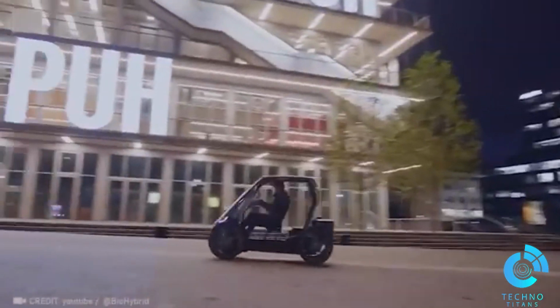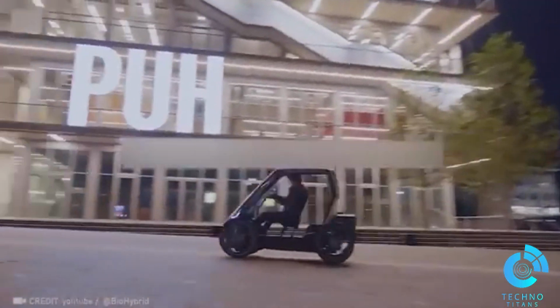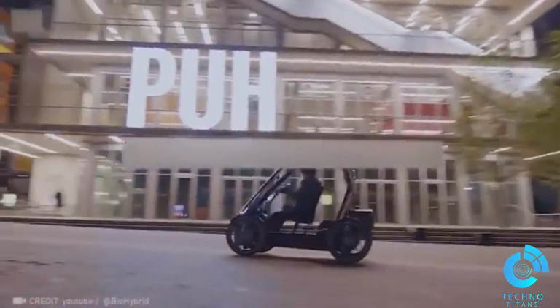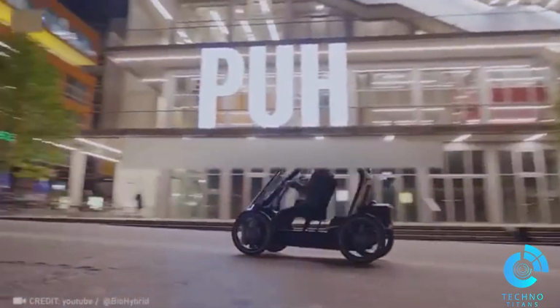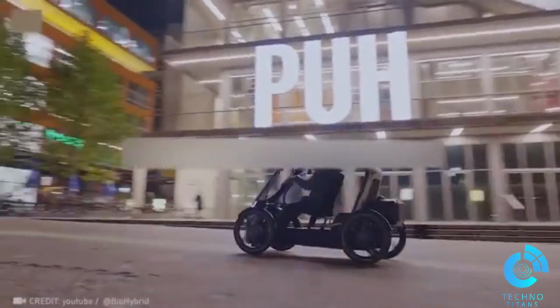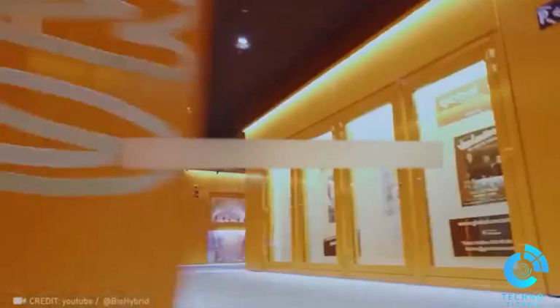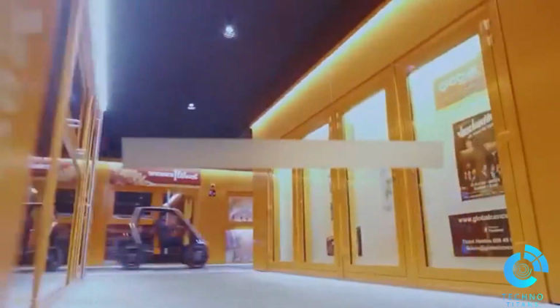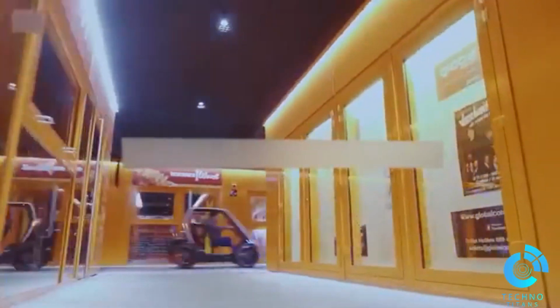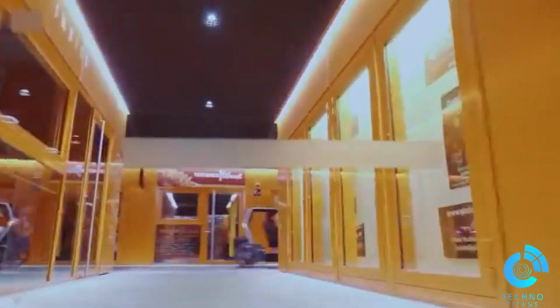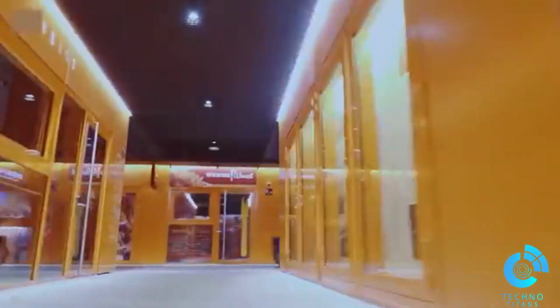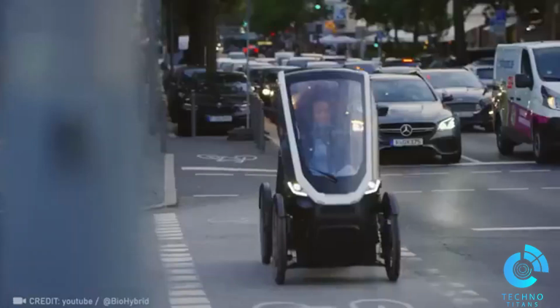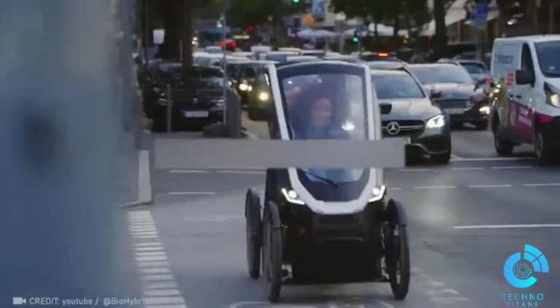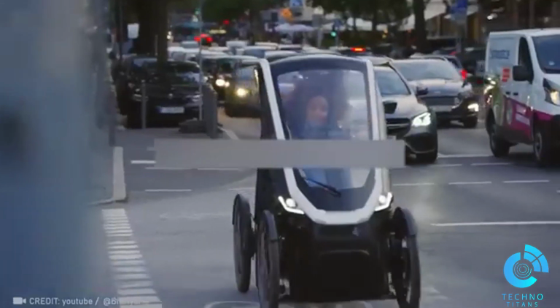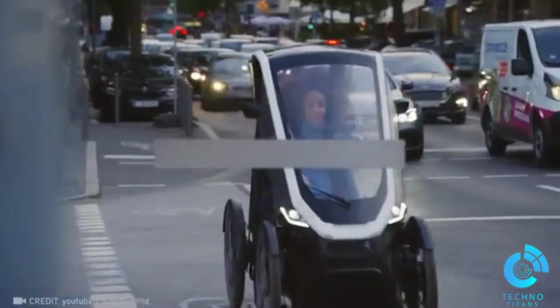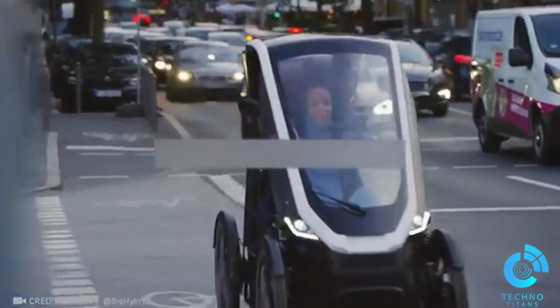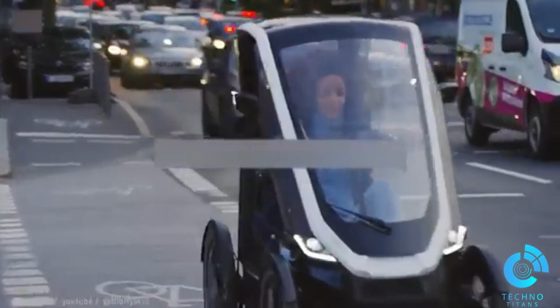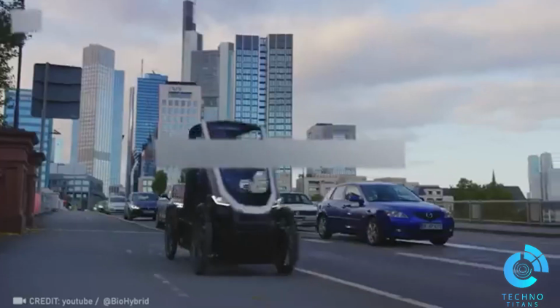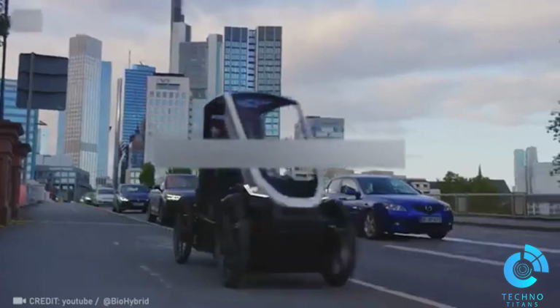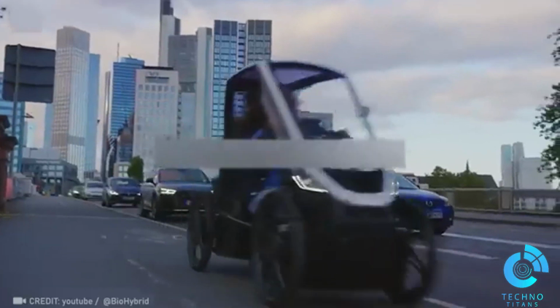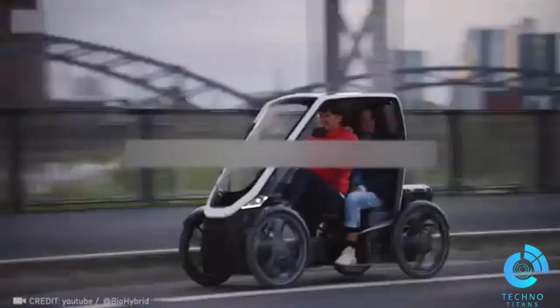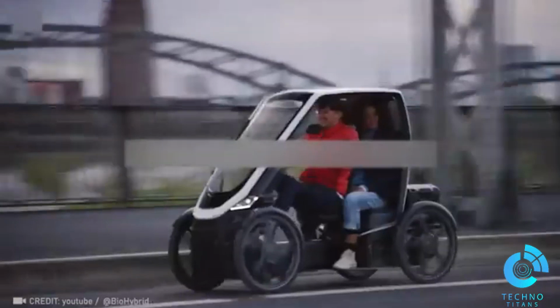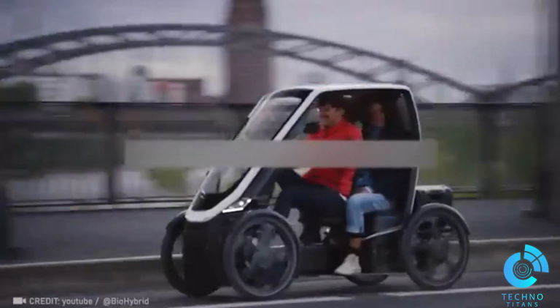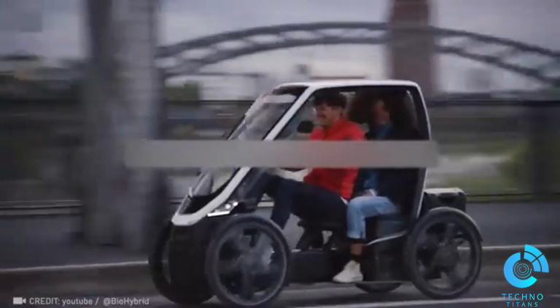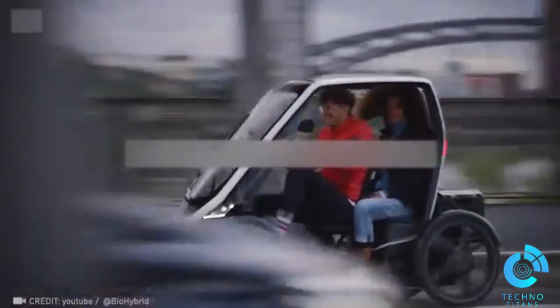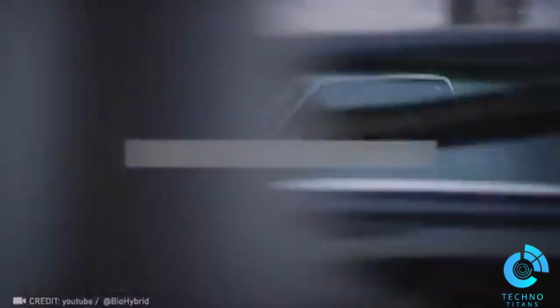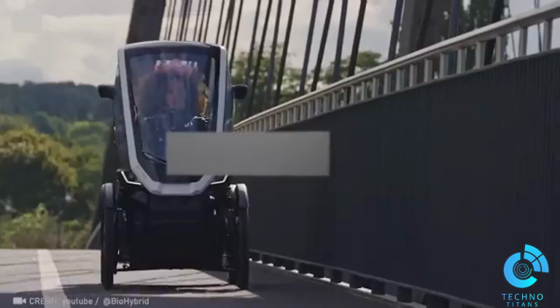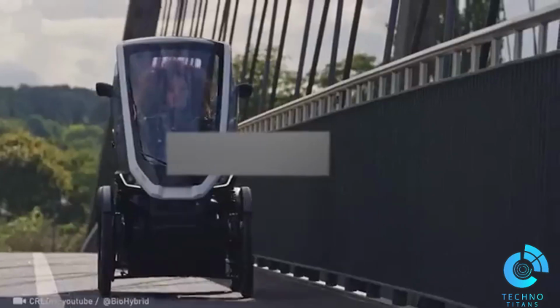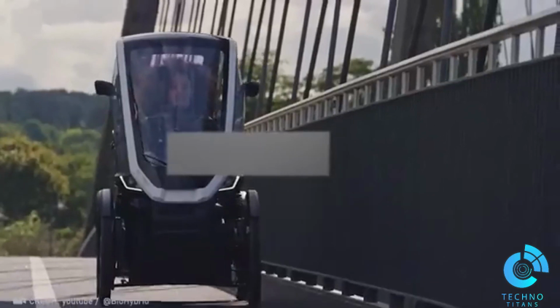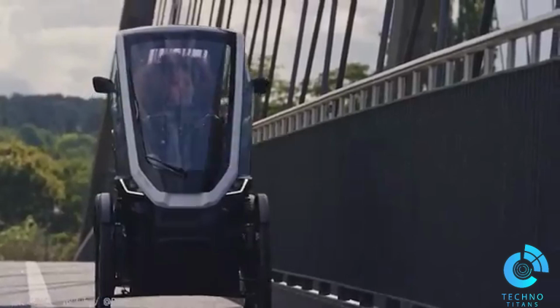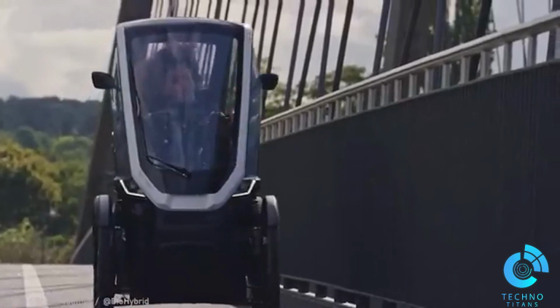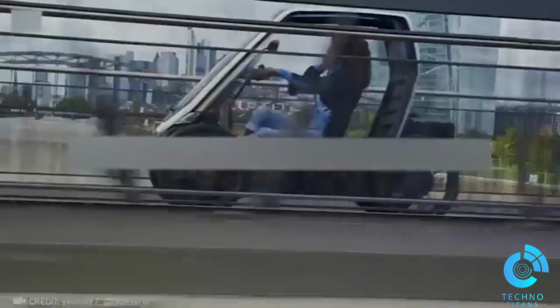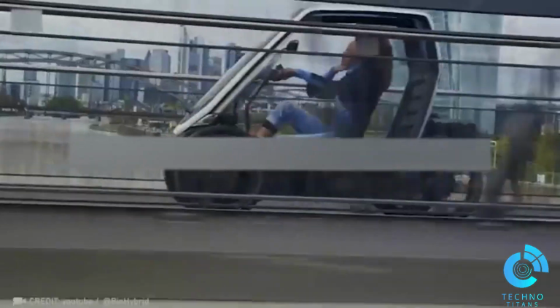Take a look at this full-blown mini car. No need for gas, because it's powered by your workout.